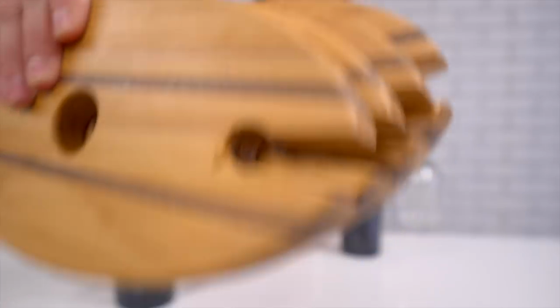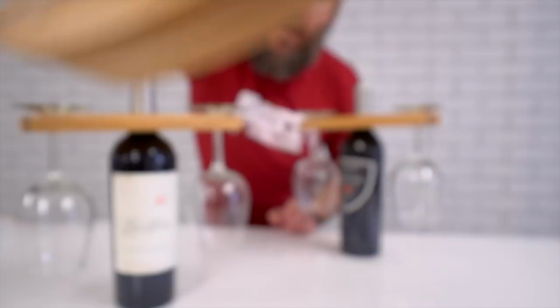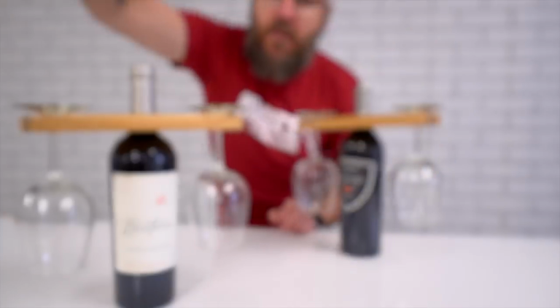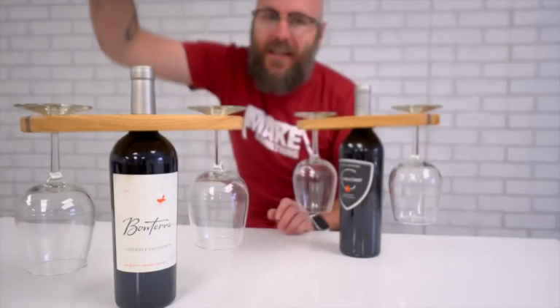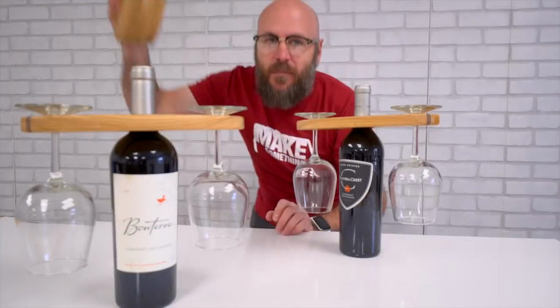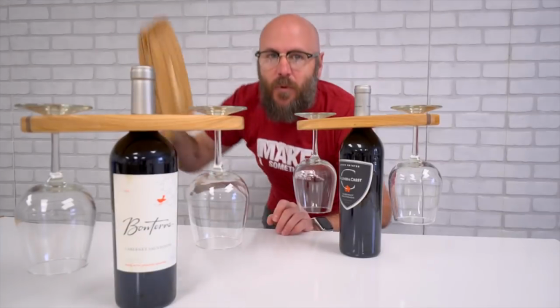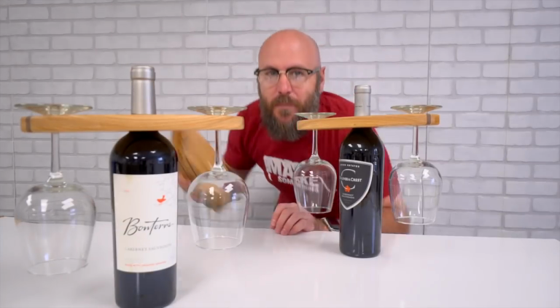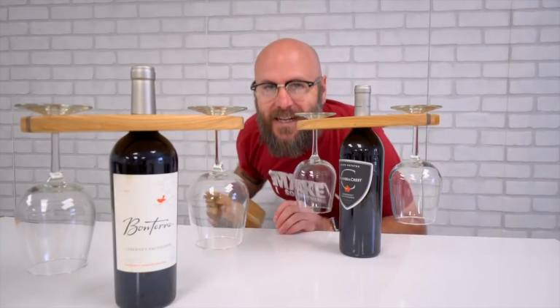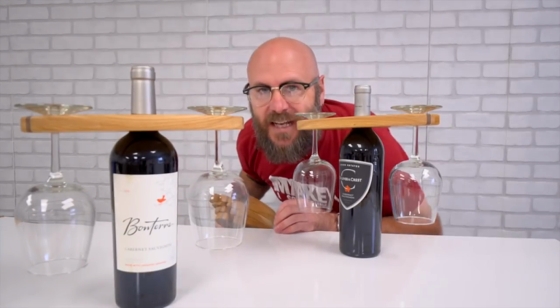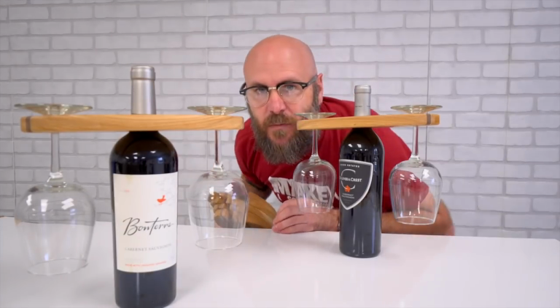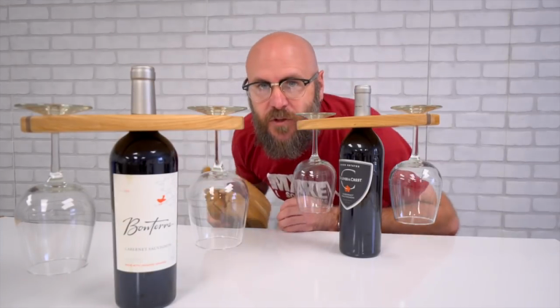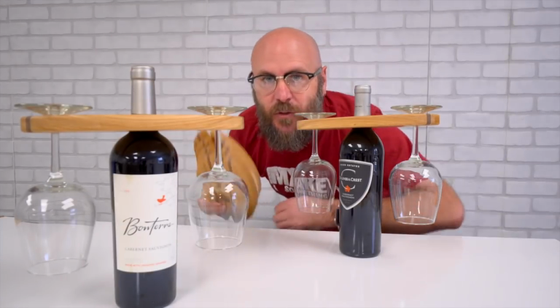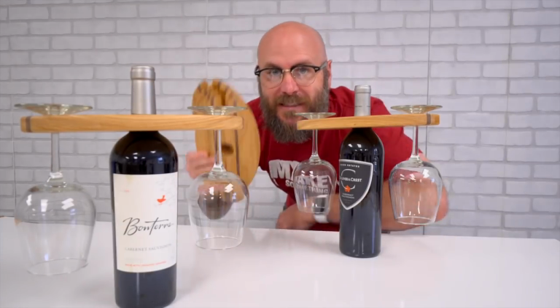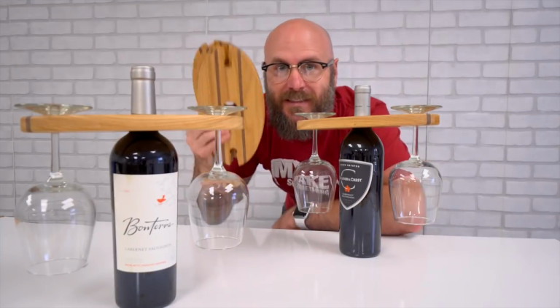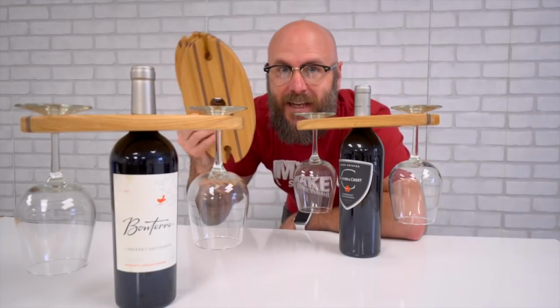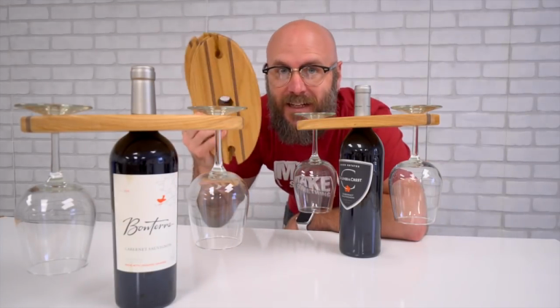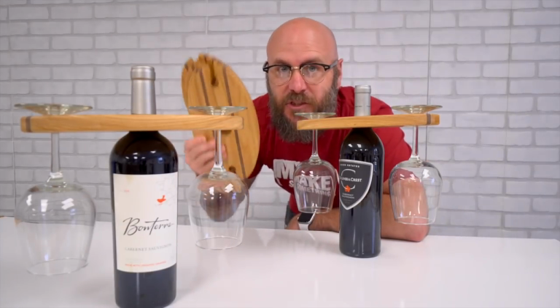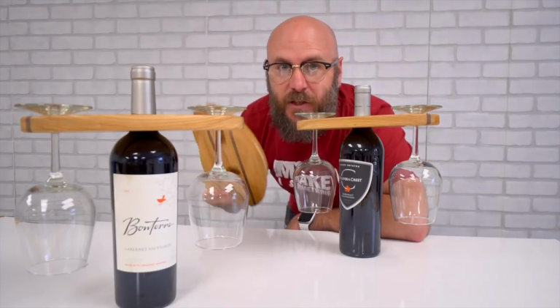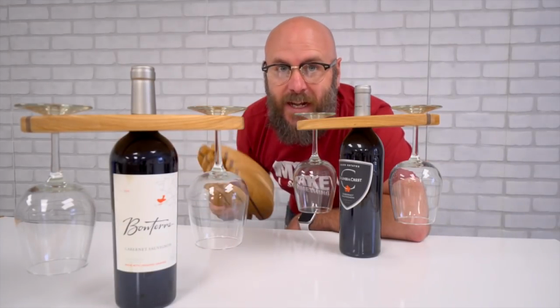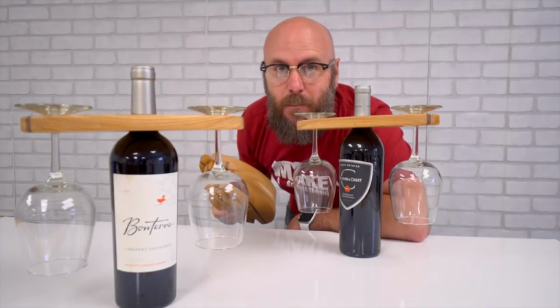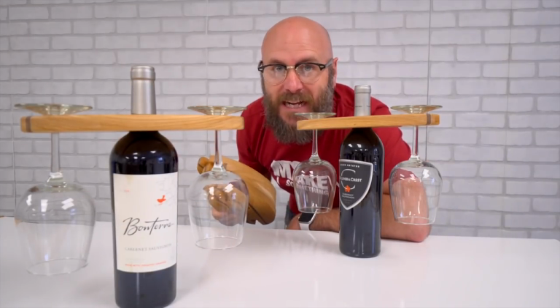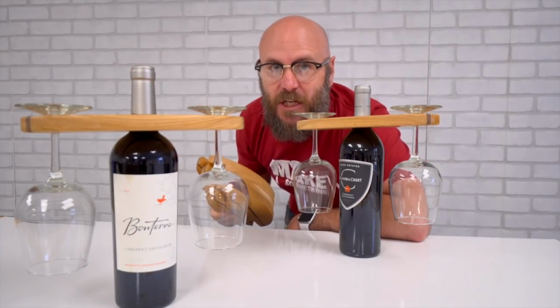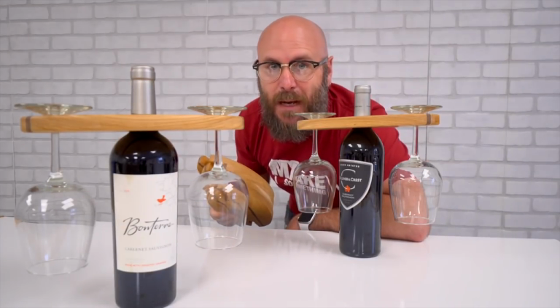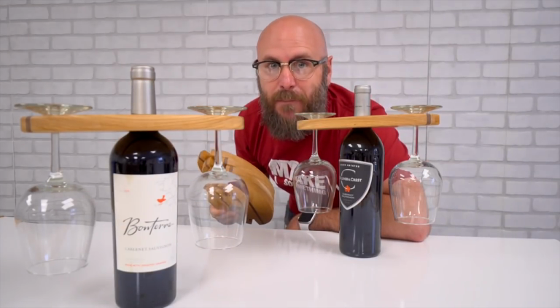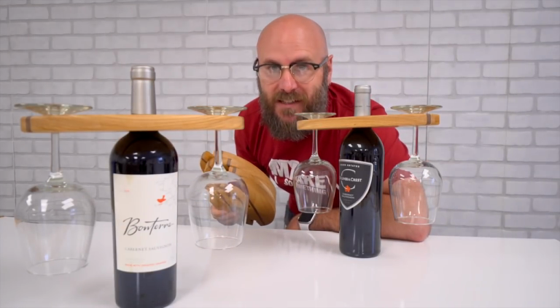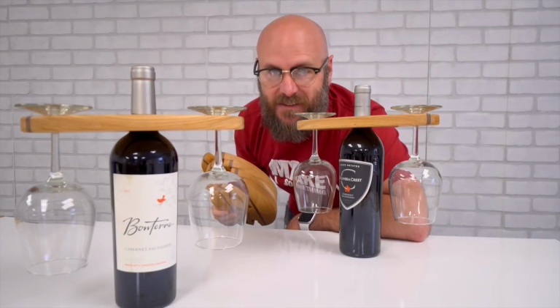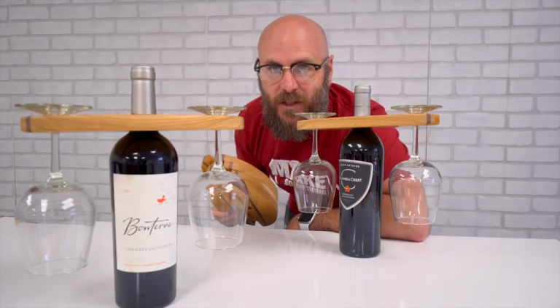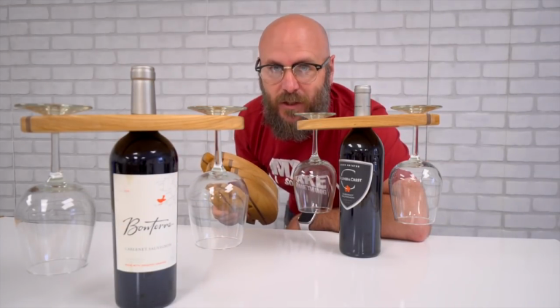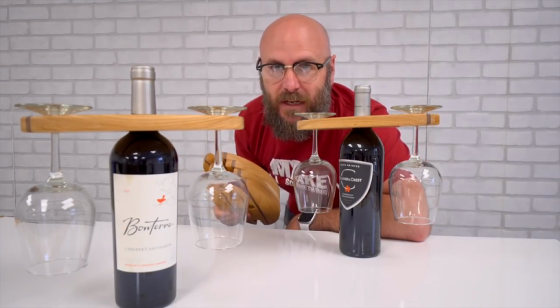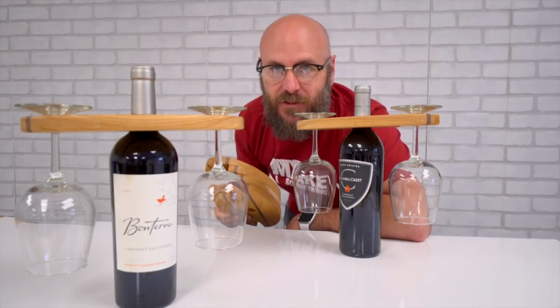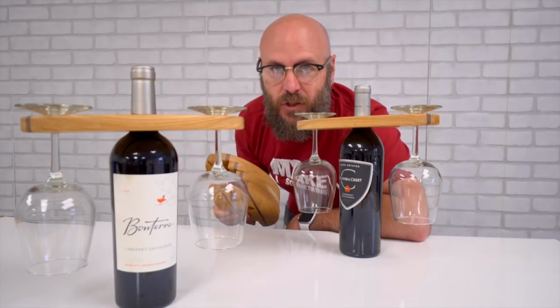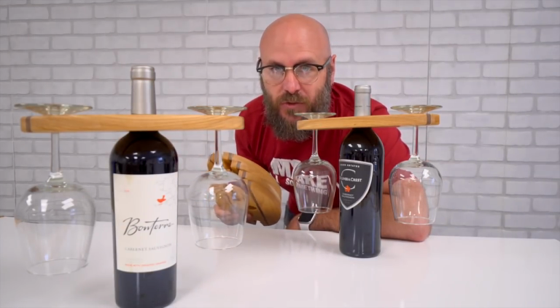Welcome to Make Something with me, David Picciuto. Today I'm going to show you how to batch out my biggest seller at craft shows.